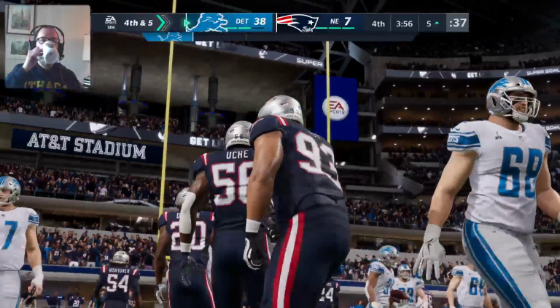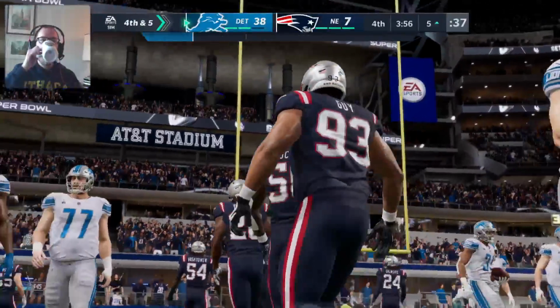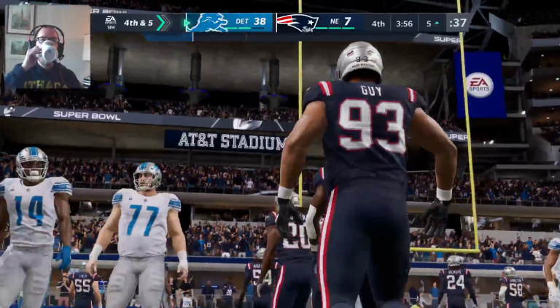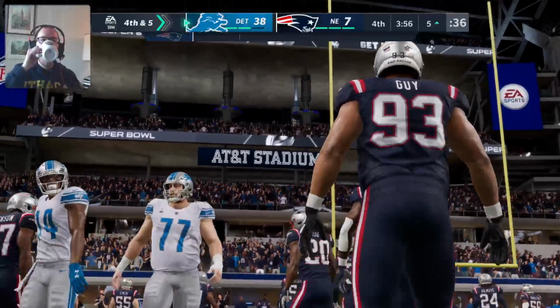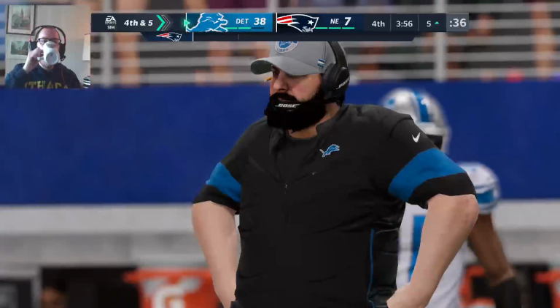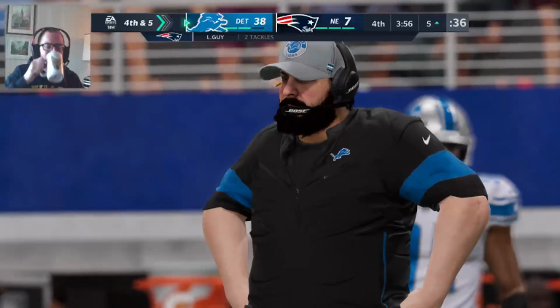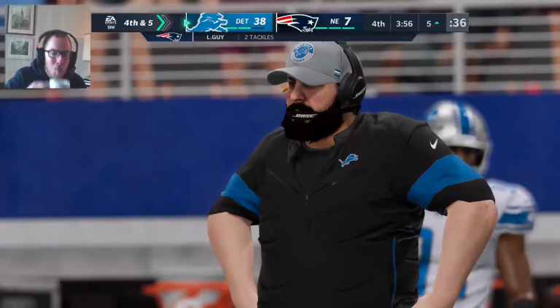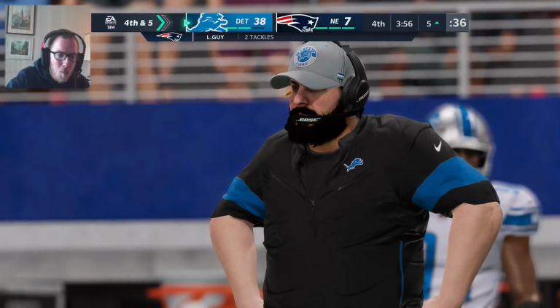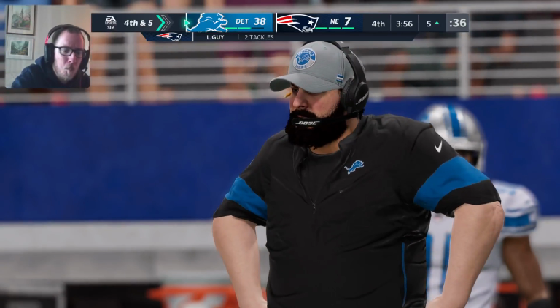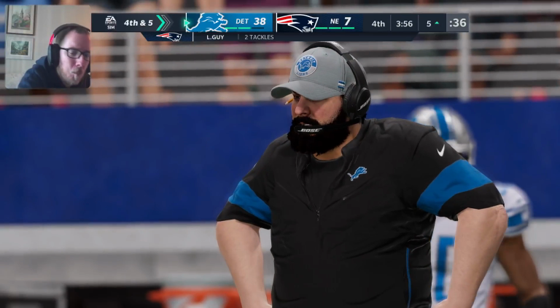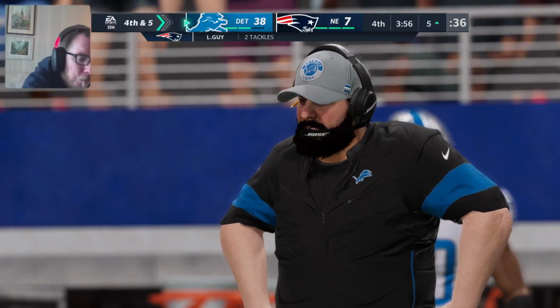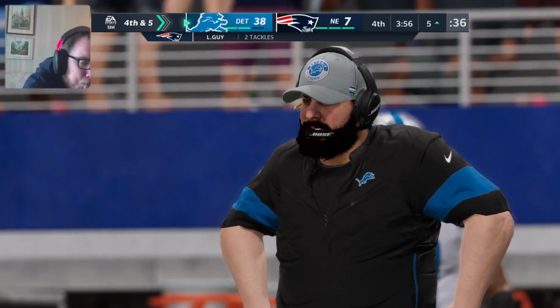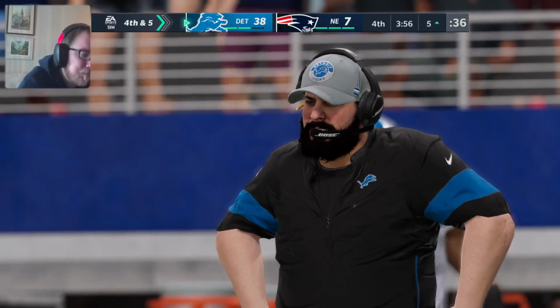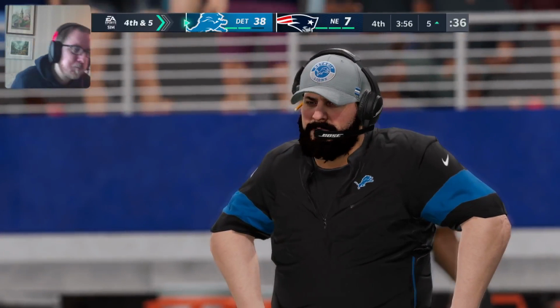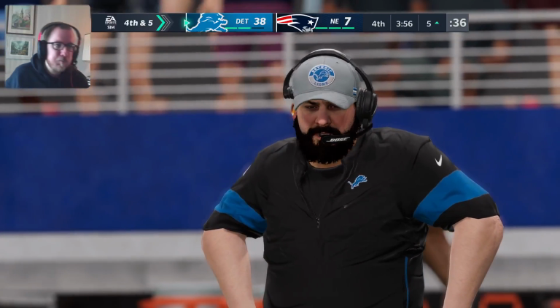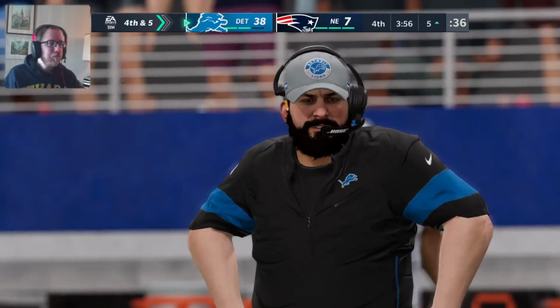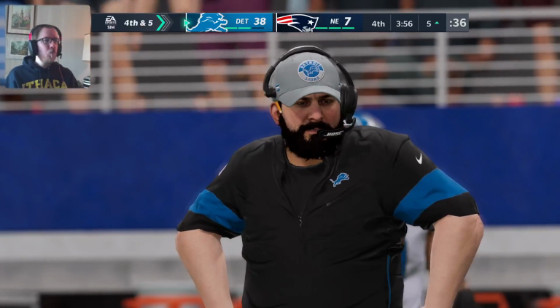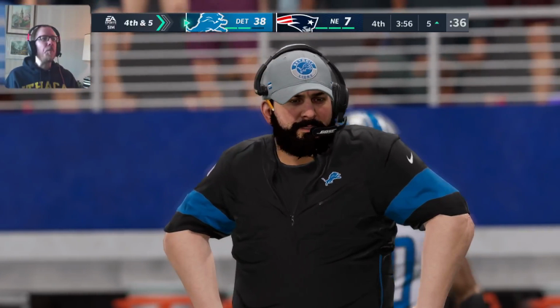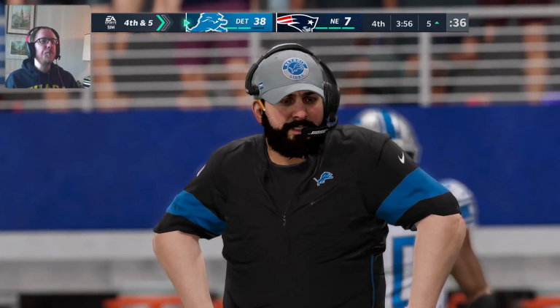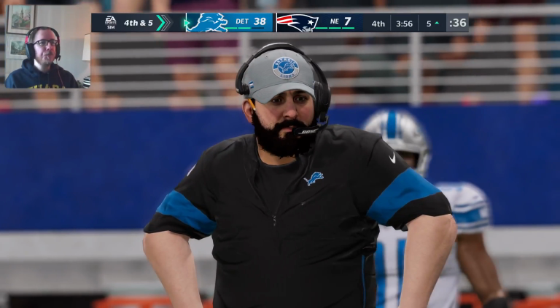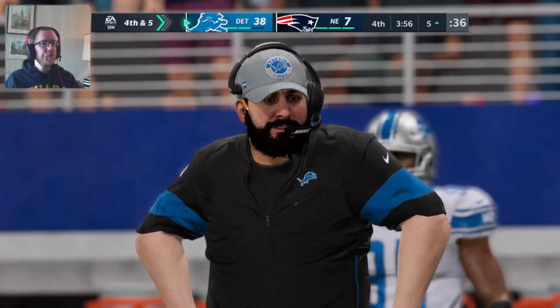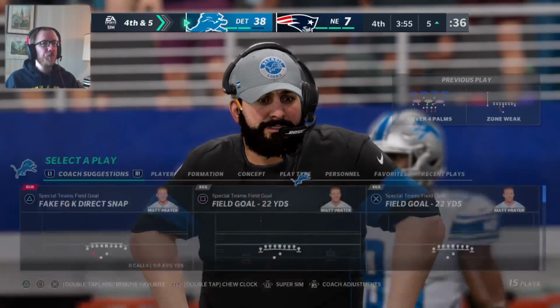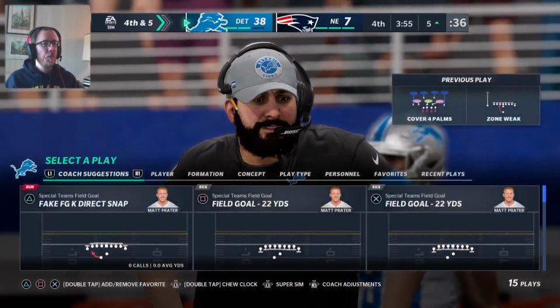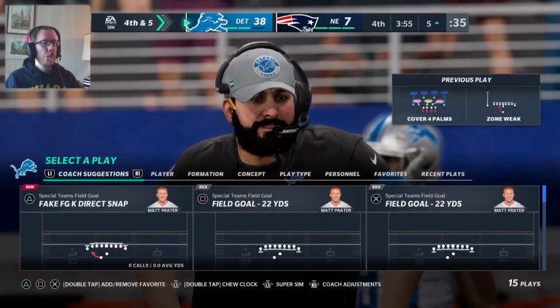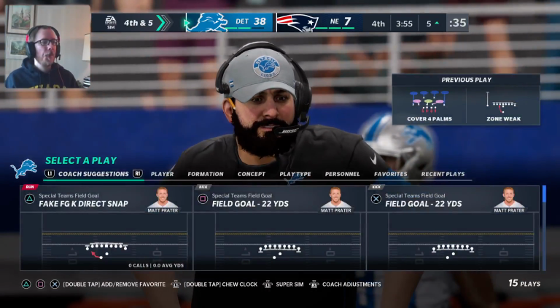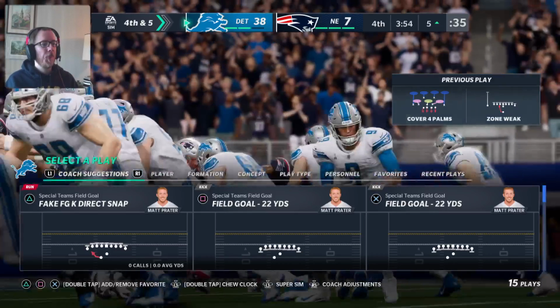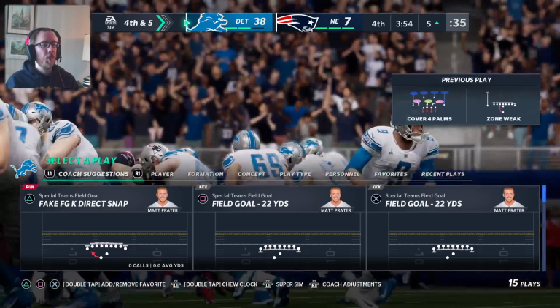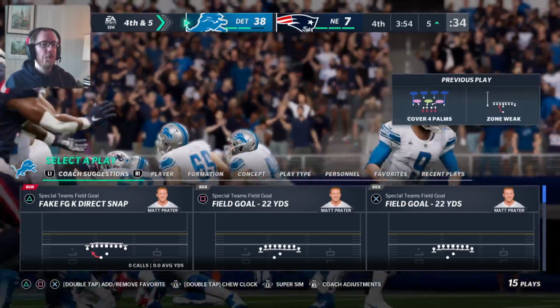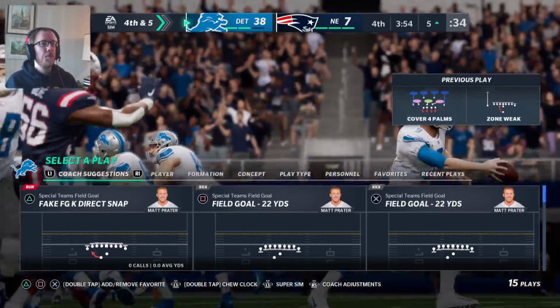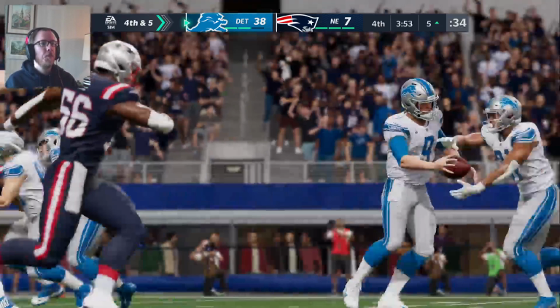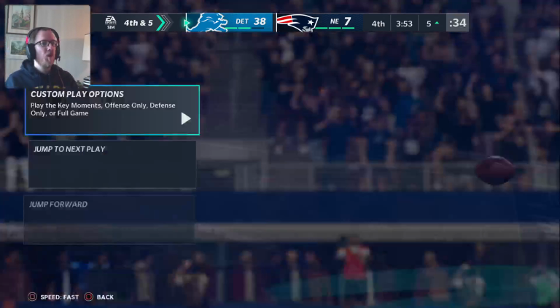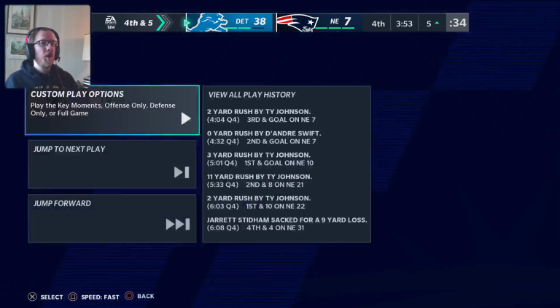Just a gain of two there, and it's going to bring out a fourth down — a two-yard gain. It's fourth down.